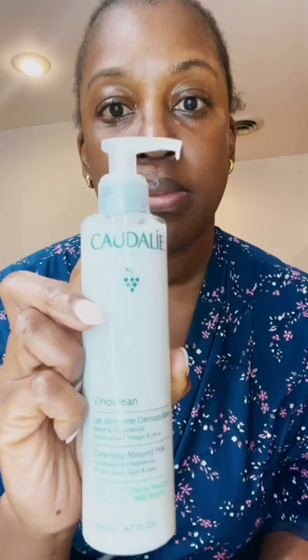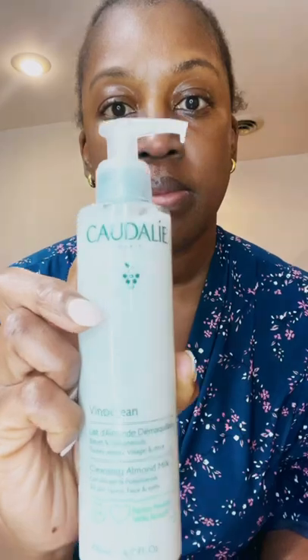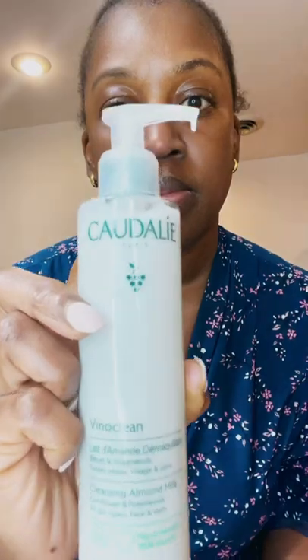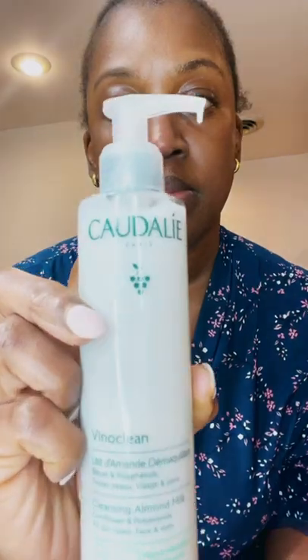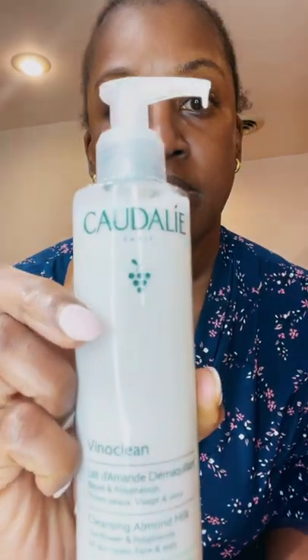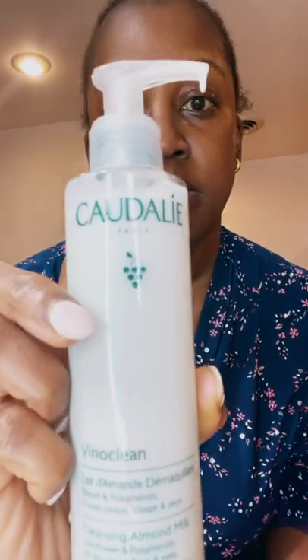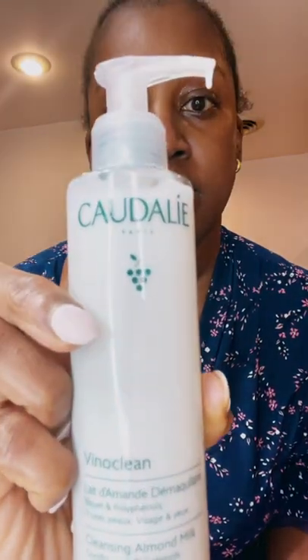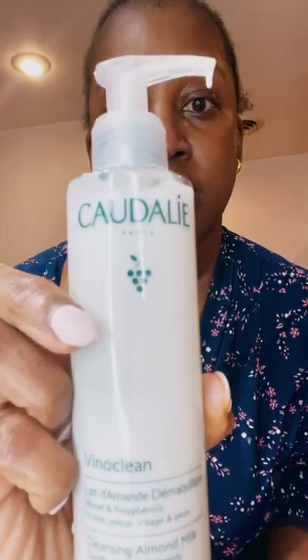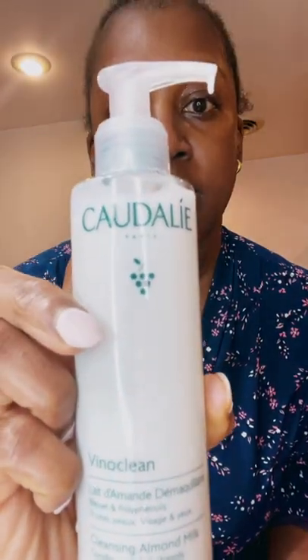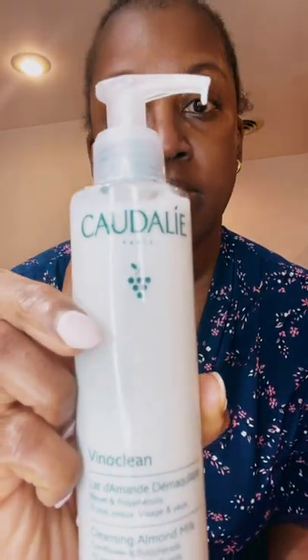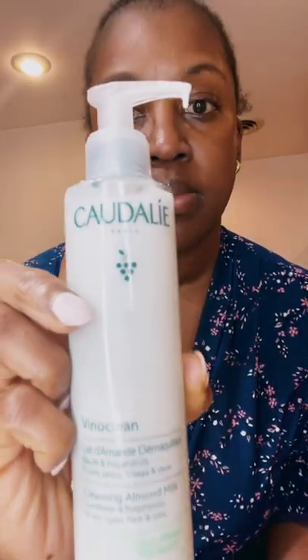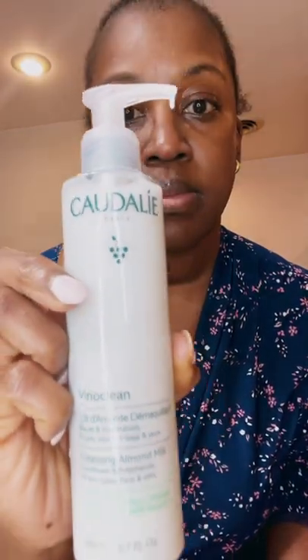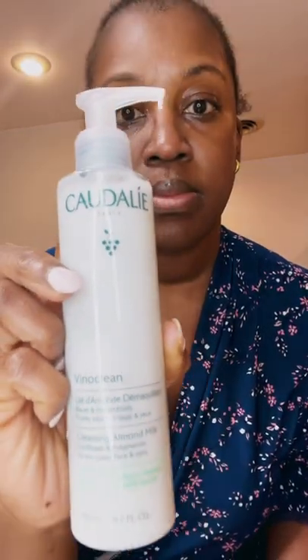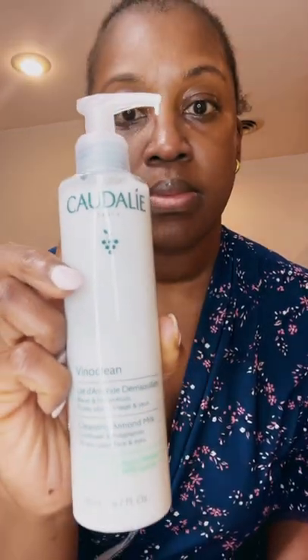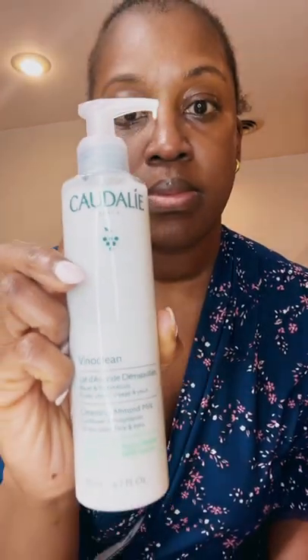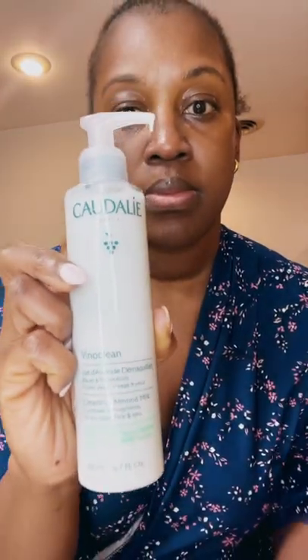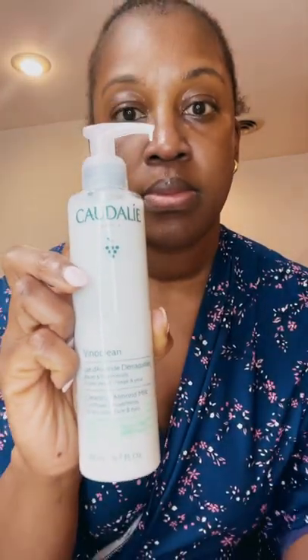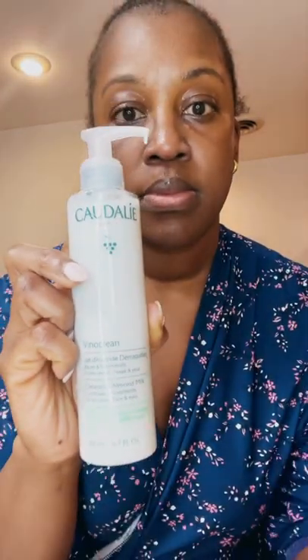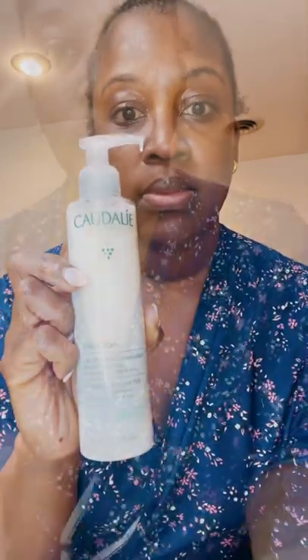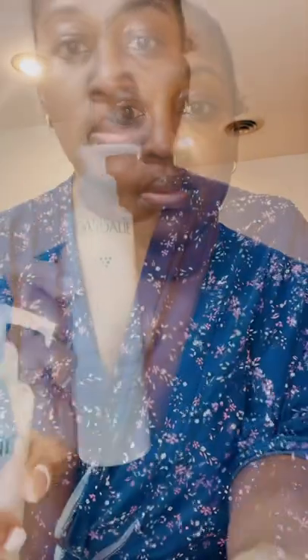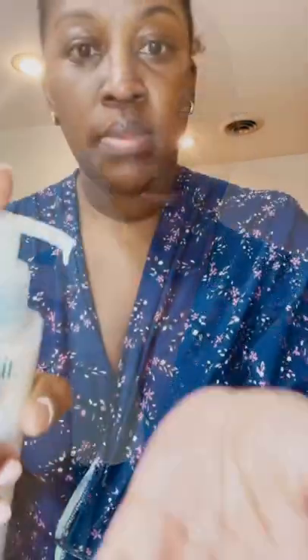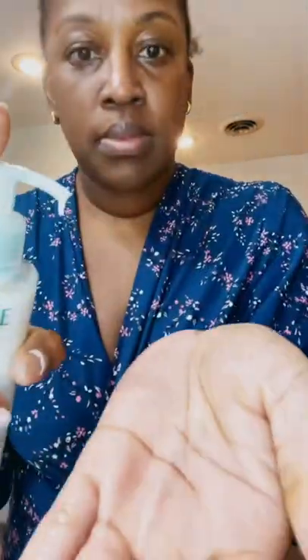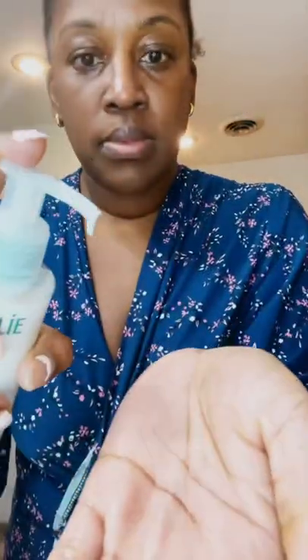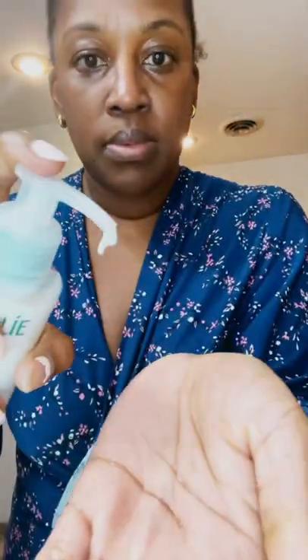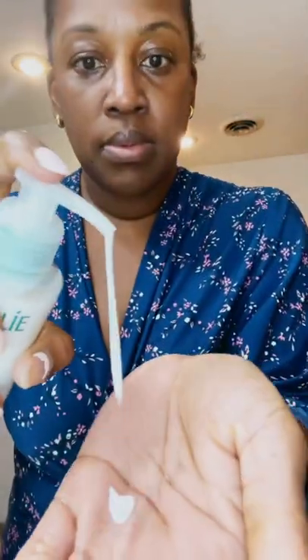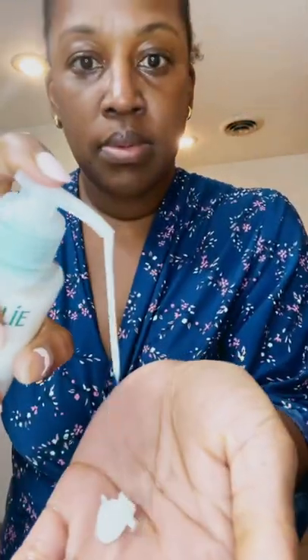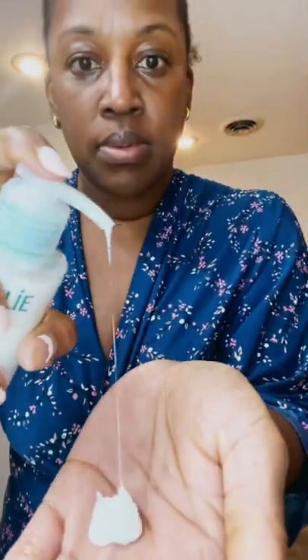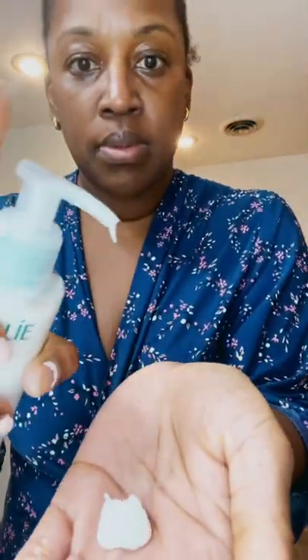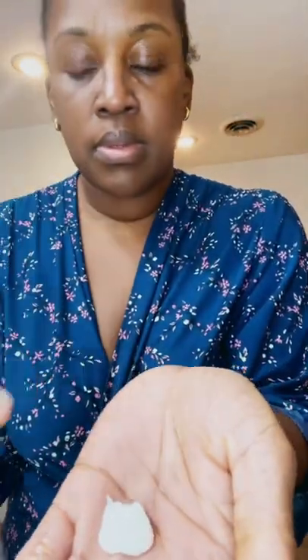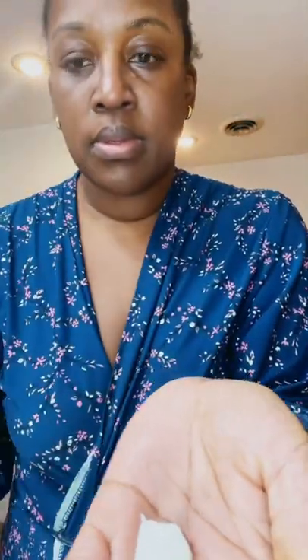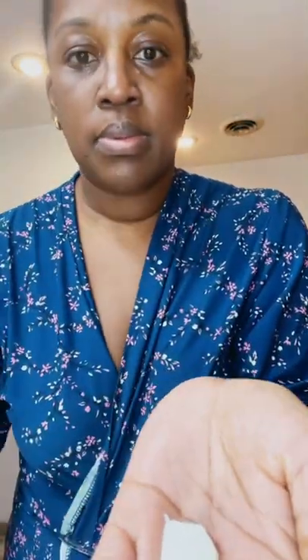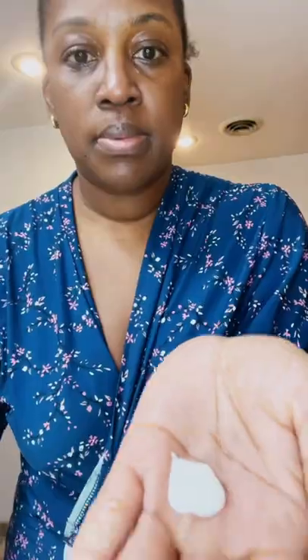New face cleanser alert. Tonight I will be using Cardali Vinyl Clean cleansing almond milk.